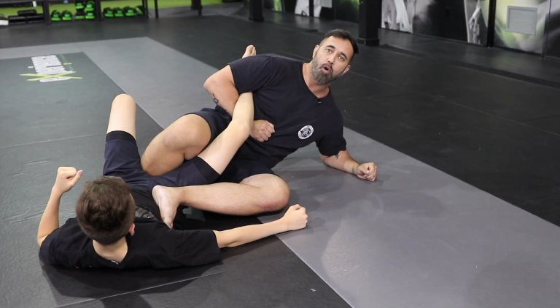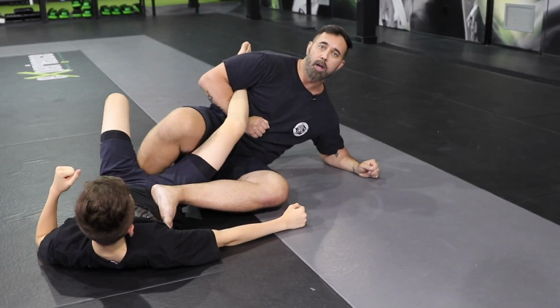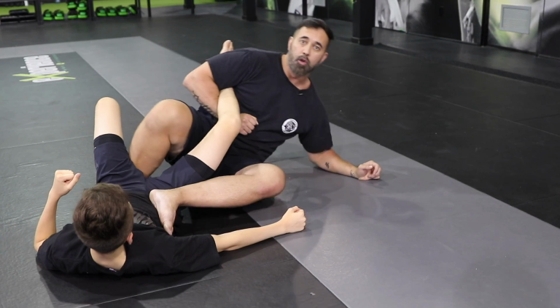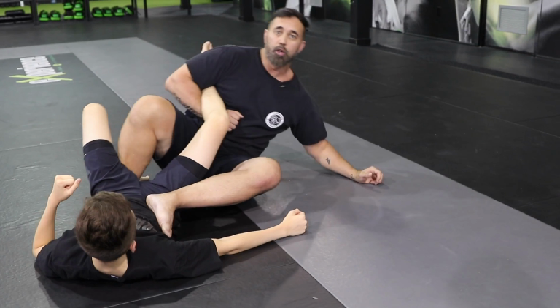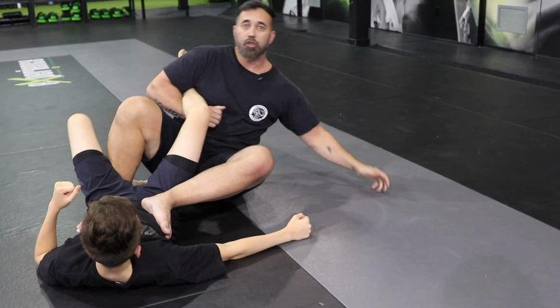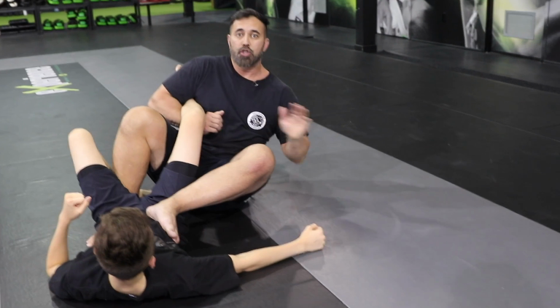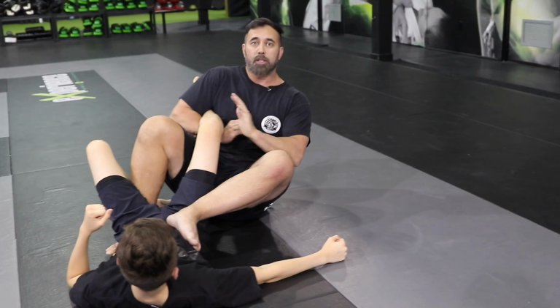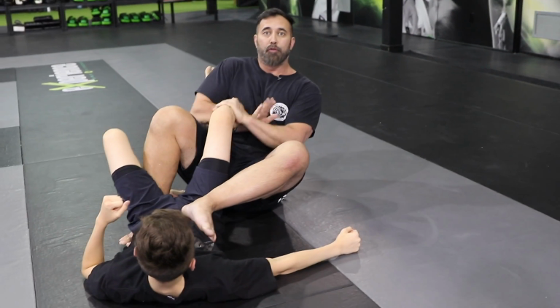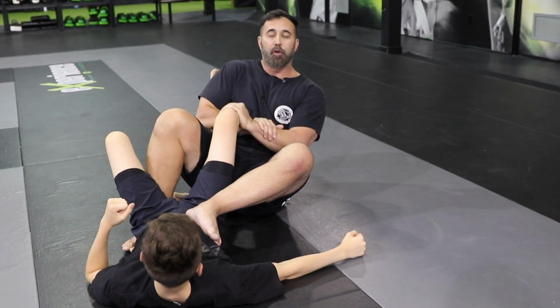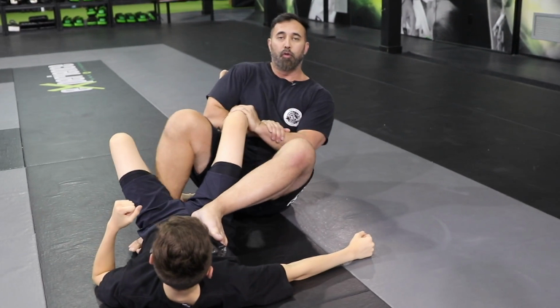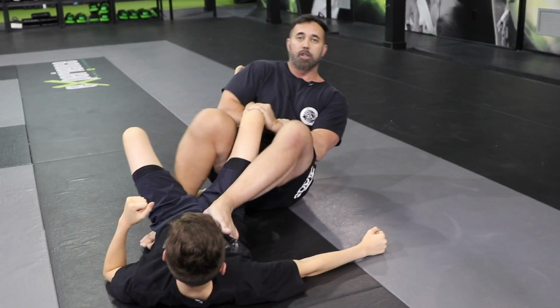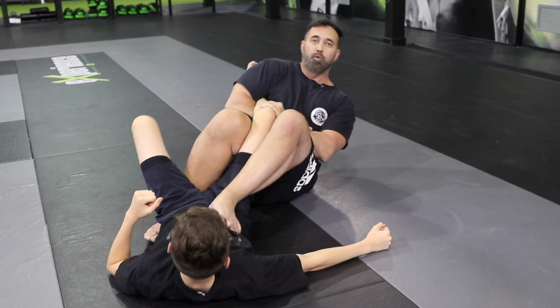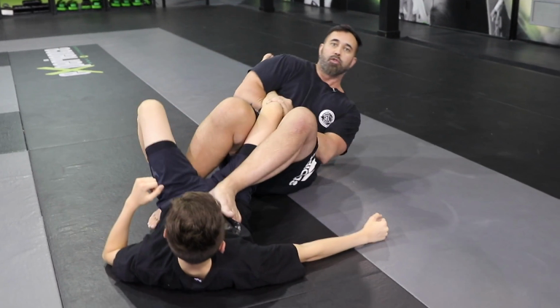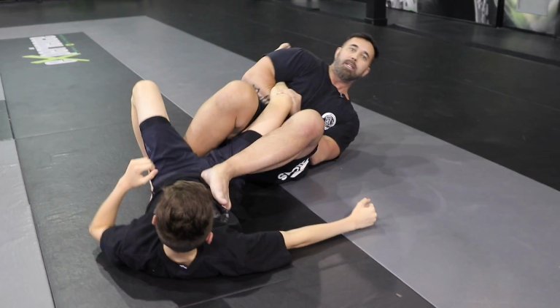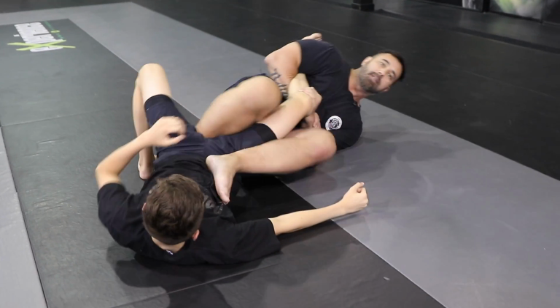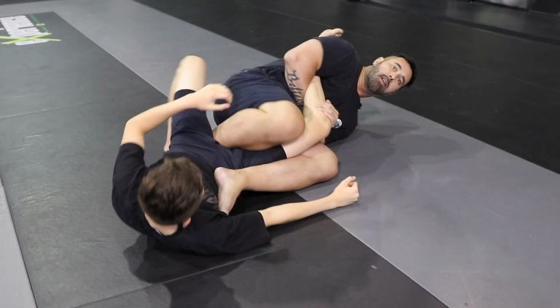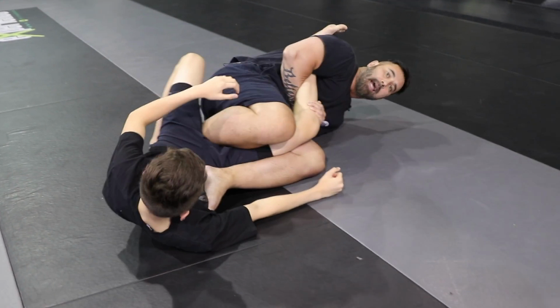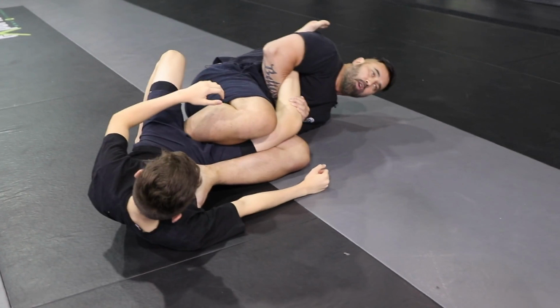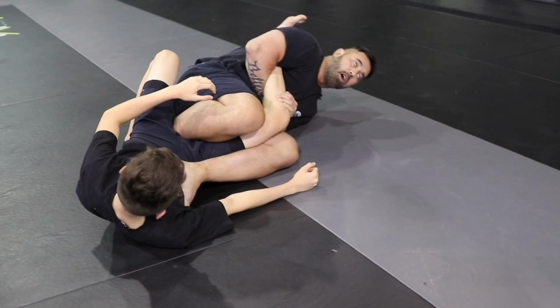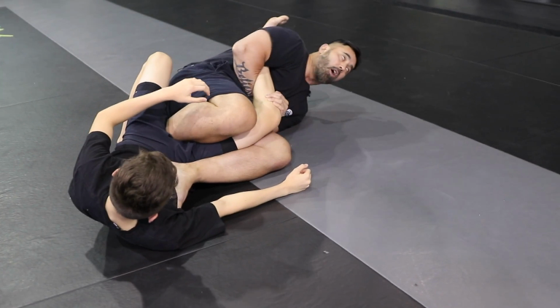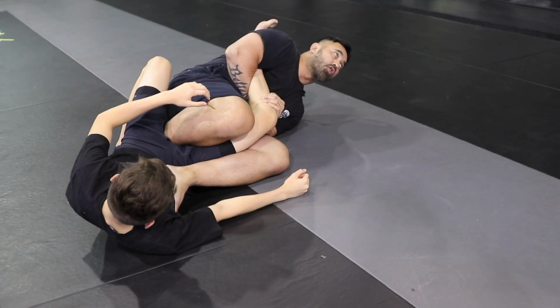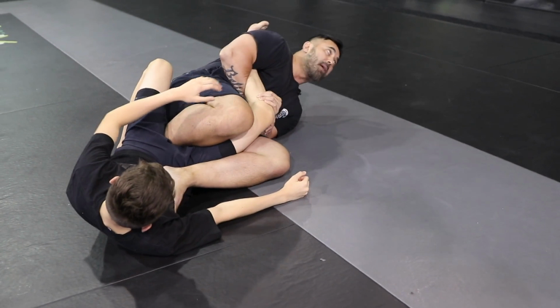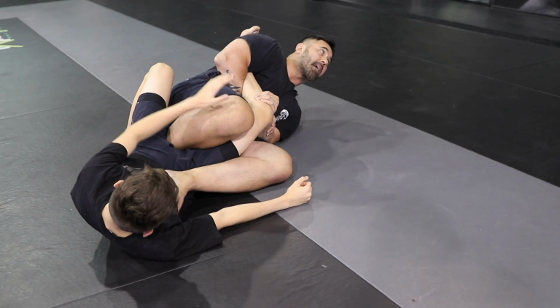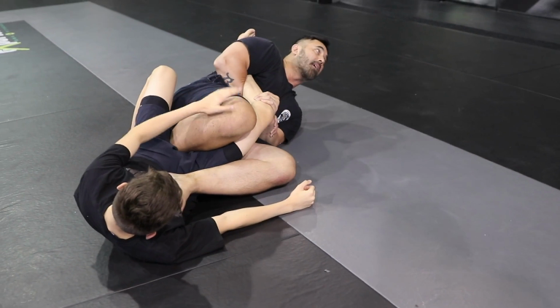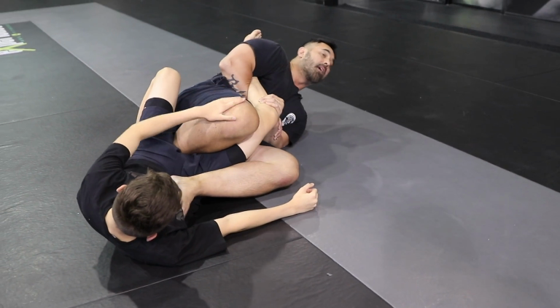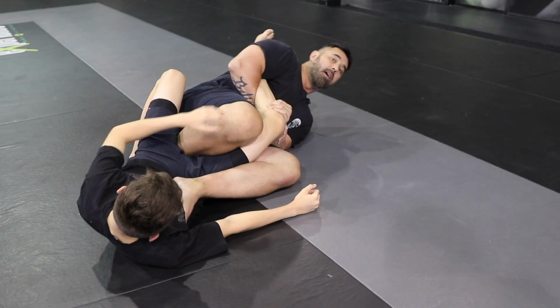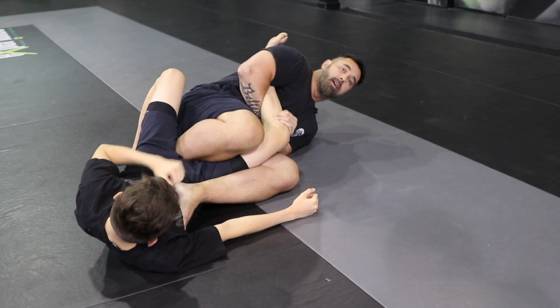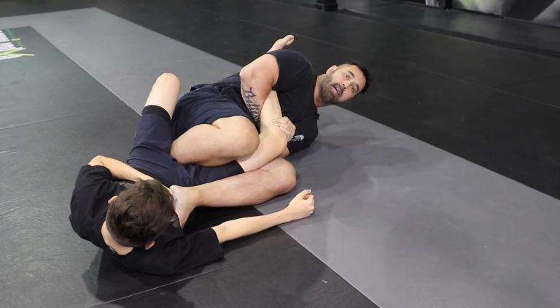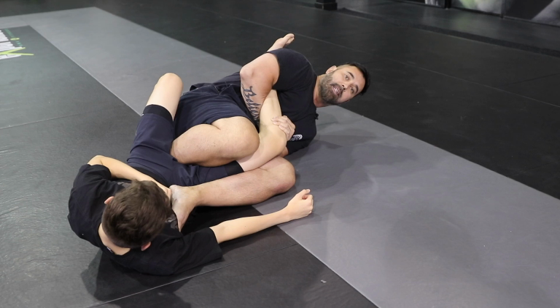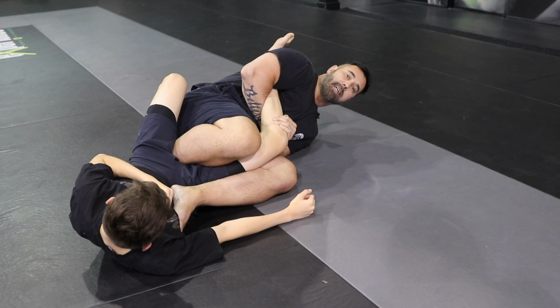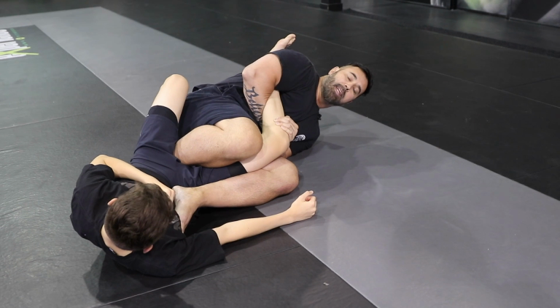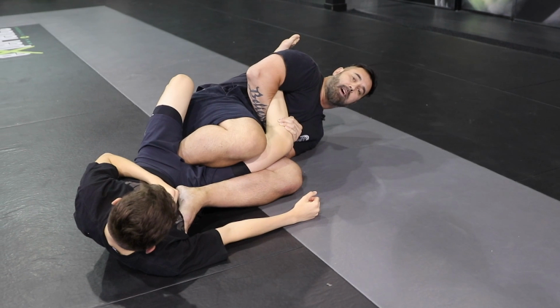Or you can also adjust, go figure four, squeeze your knees in, arch your back, and attack the leg lock.